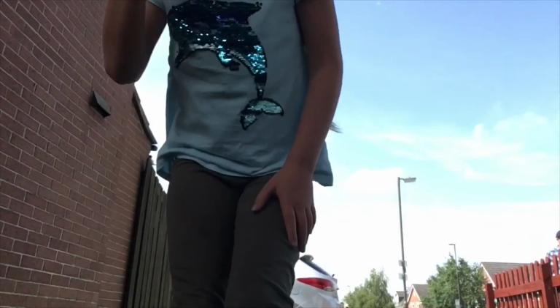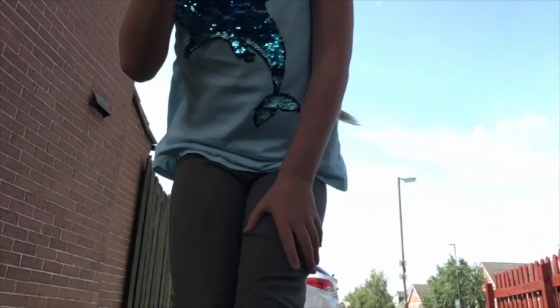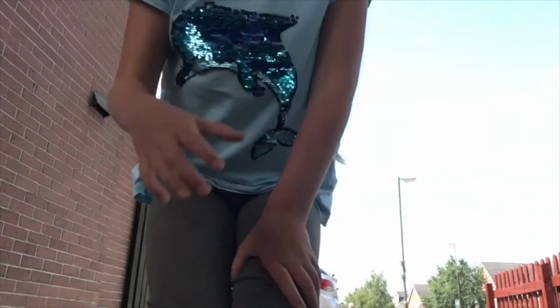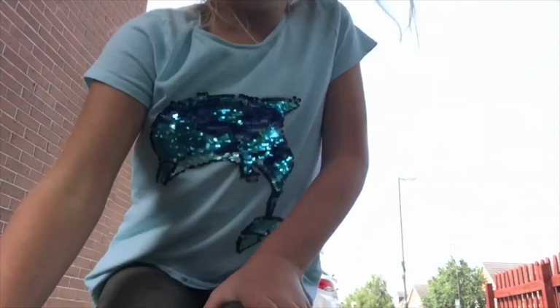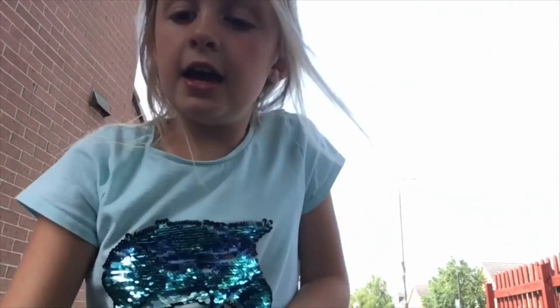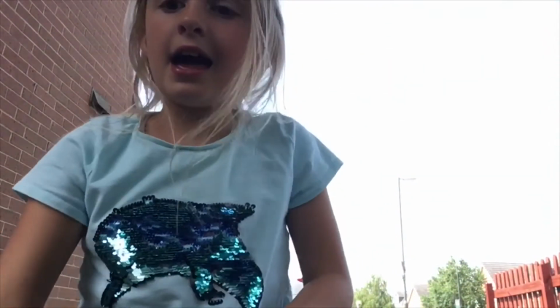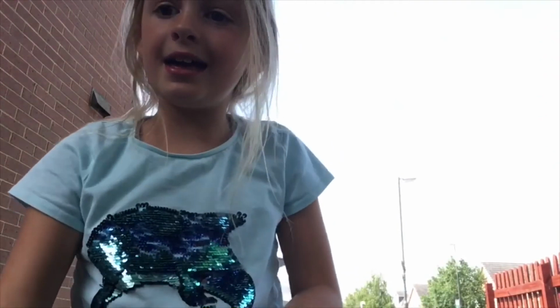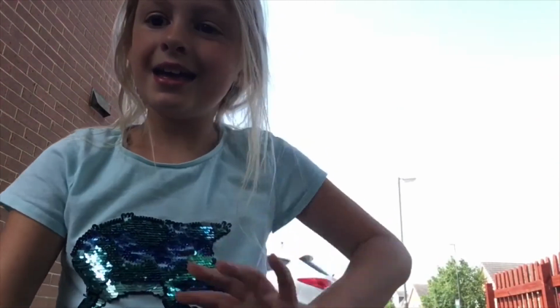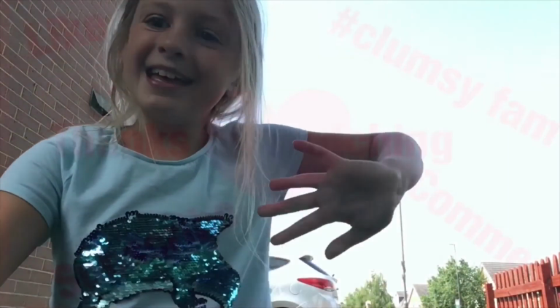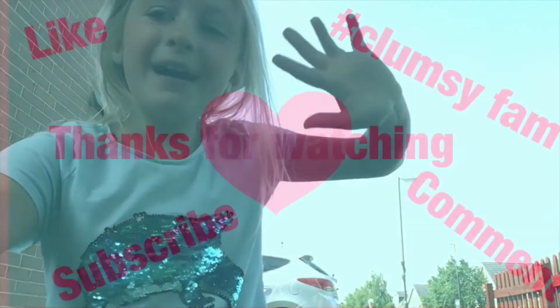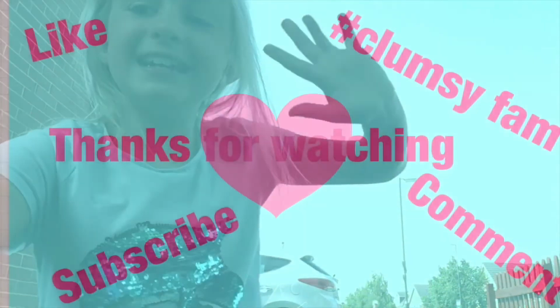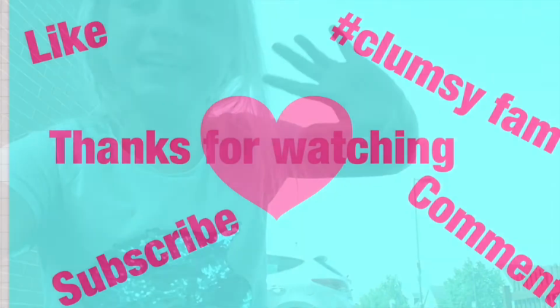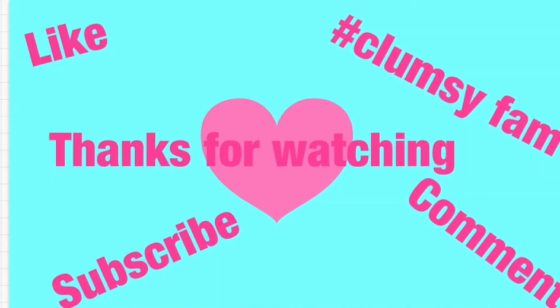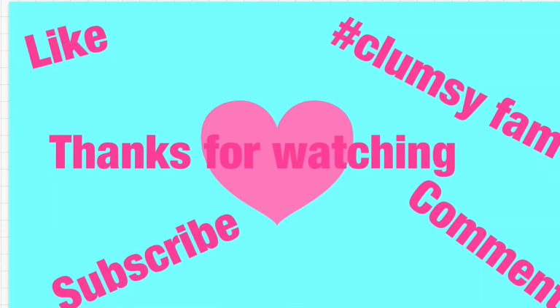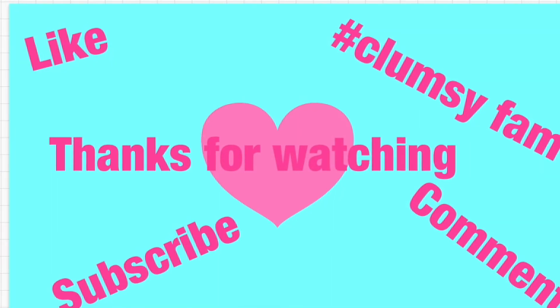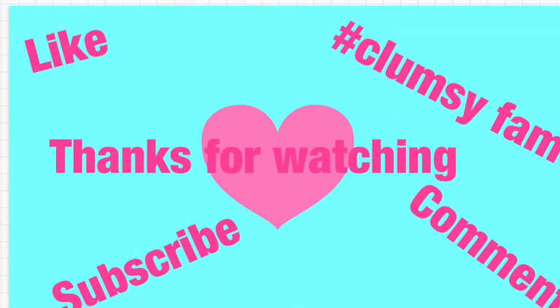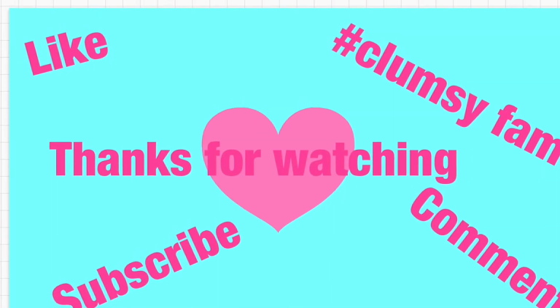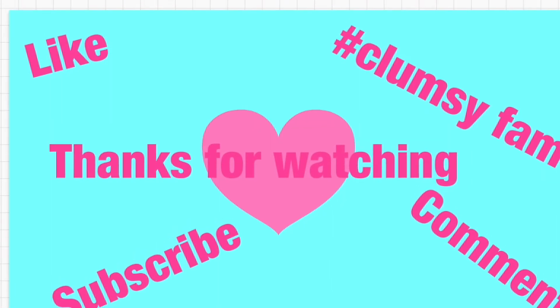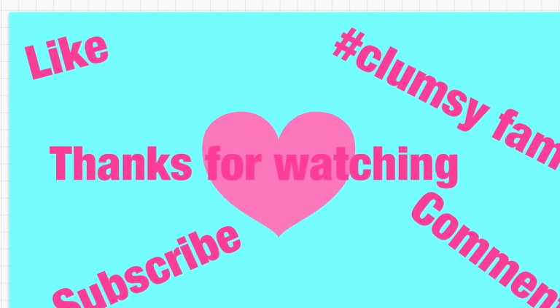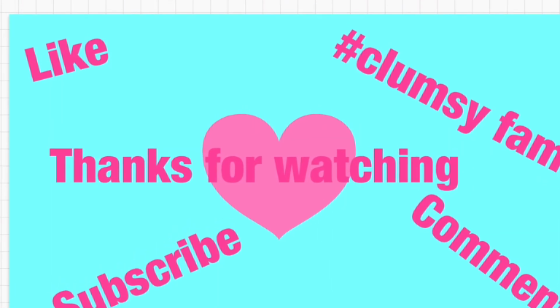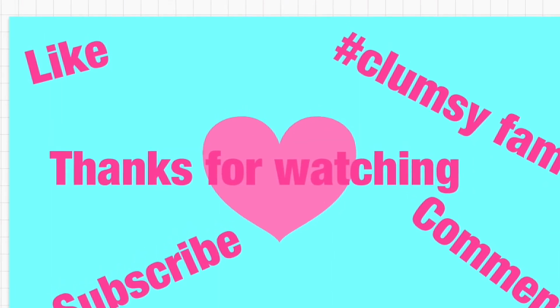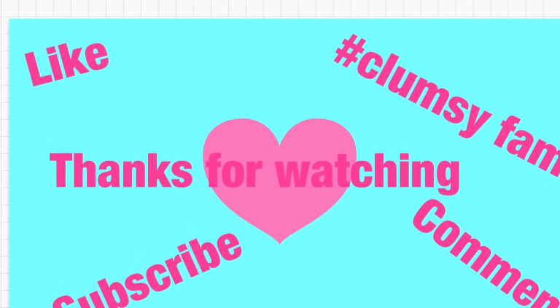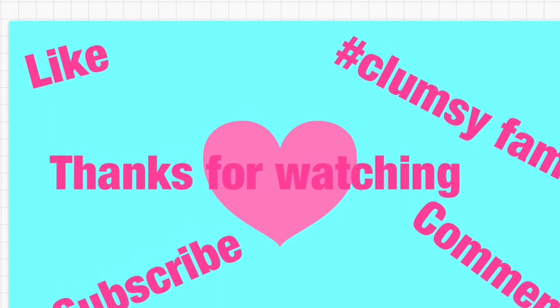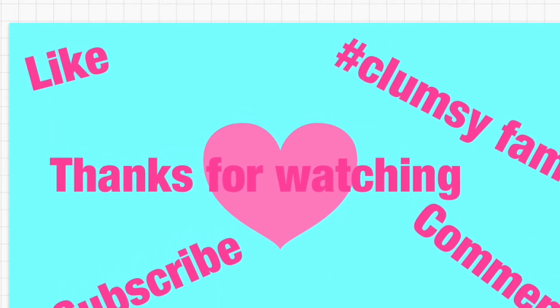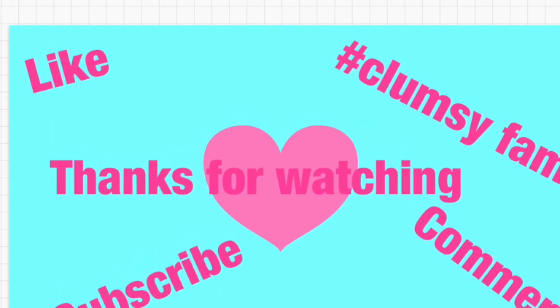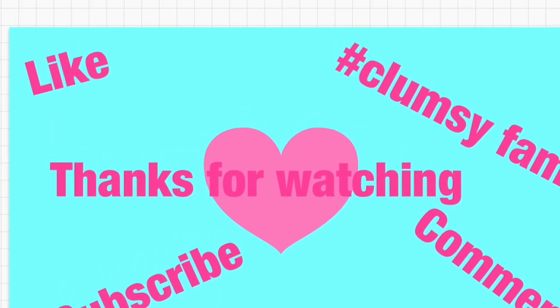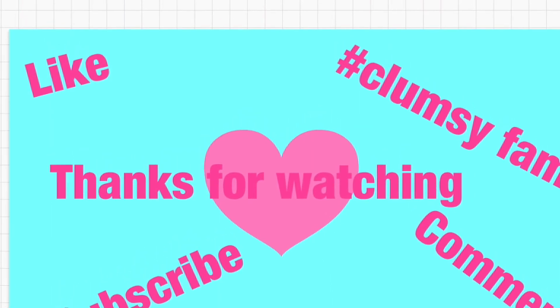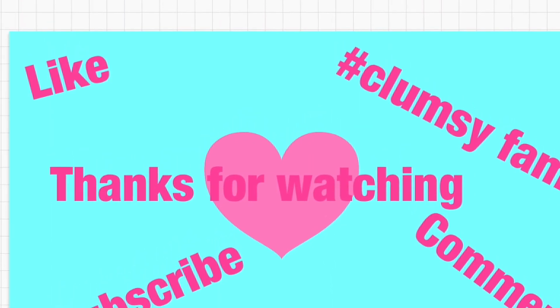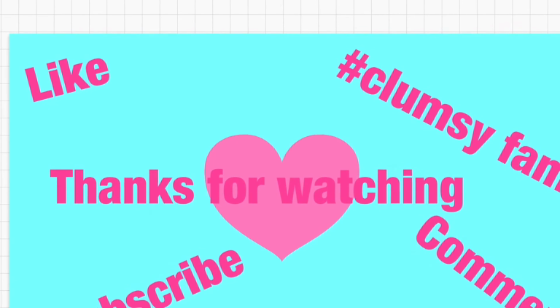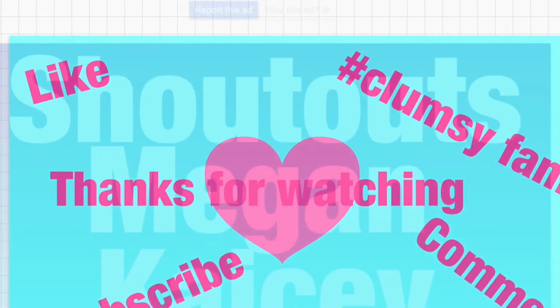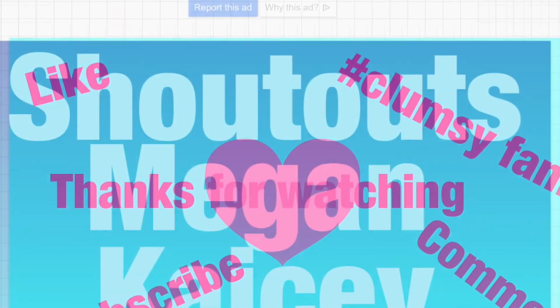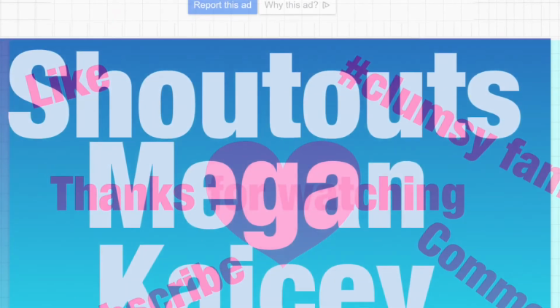Thanks for watching! Like, subscribe, and comment down below. Remember, comment hashtag Clumsy Fam to get a shoutout. I will see you guys!